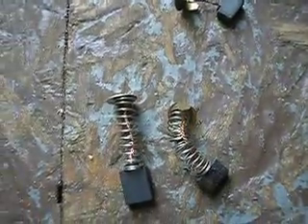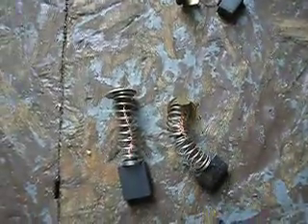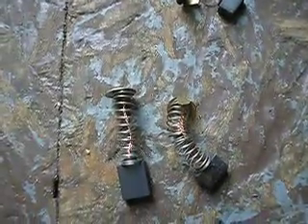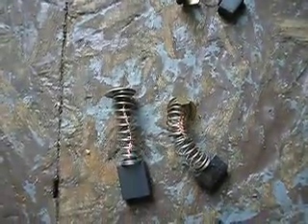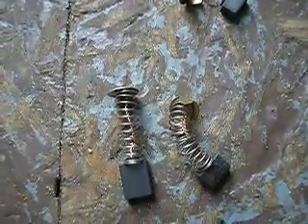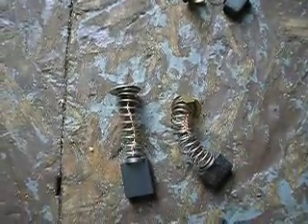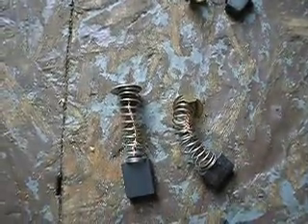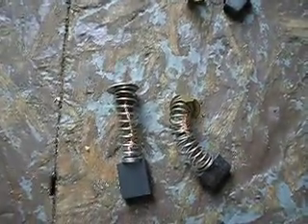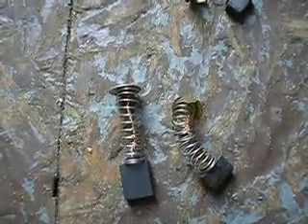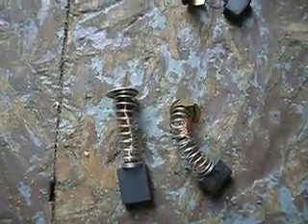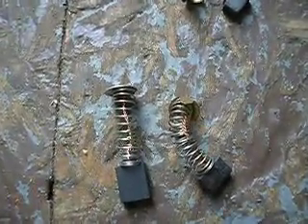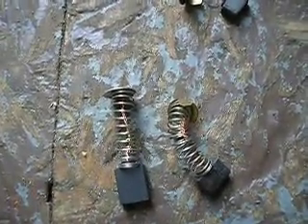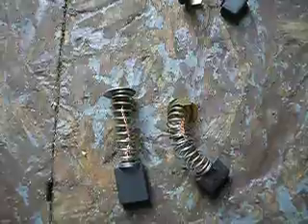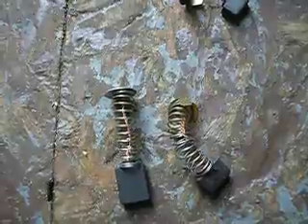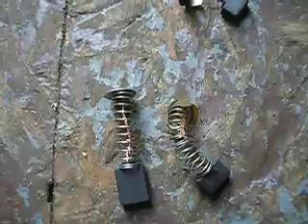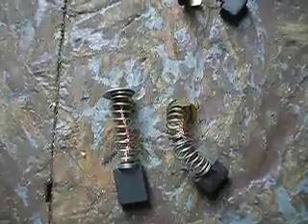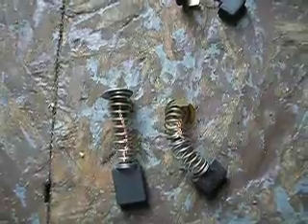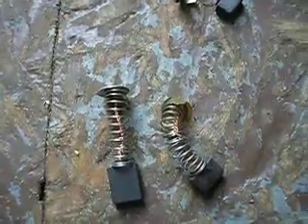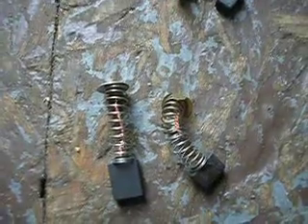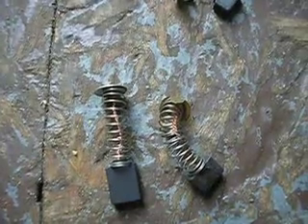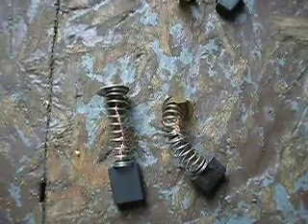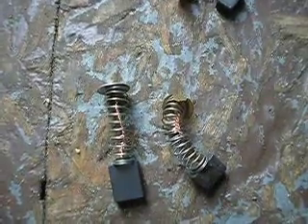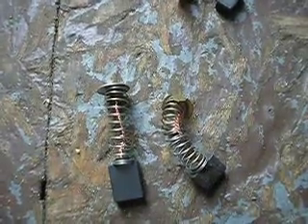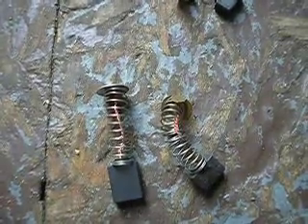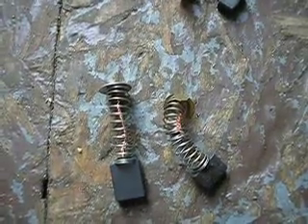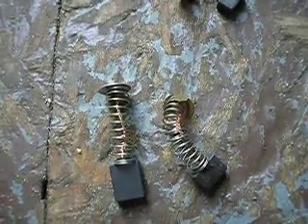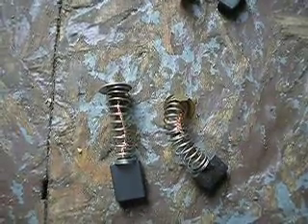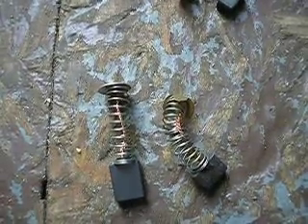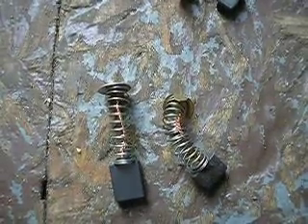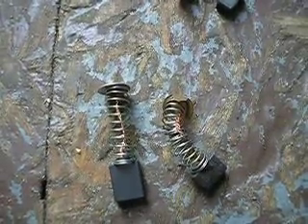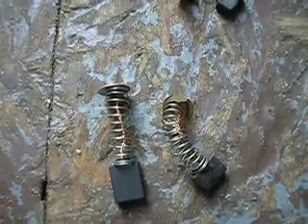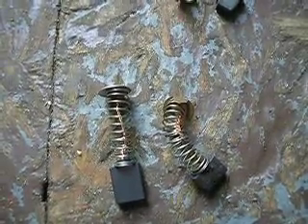Alright, that's changing out springs on your electric motor brushes.